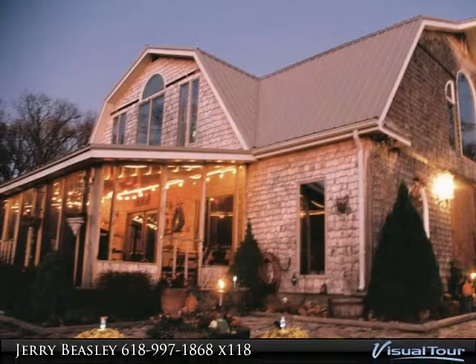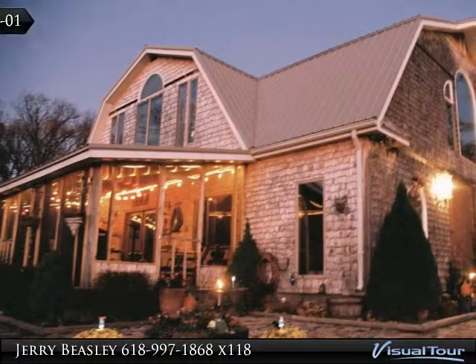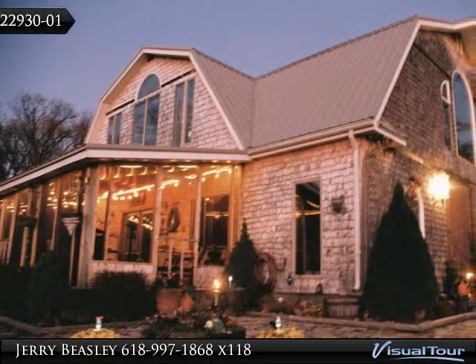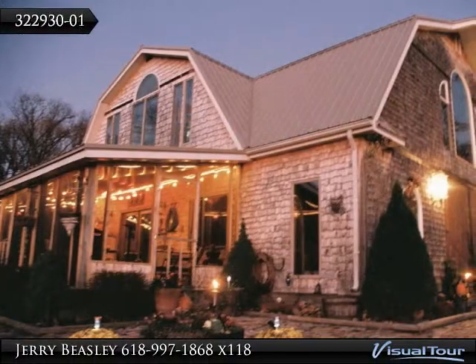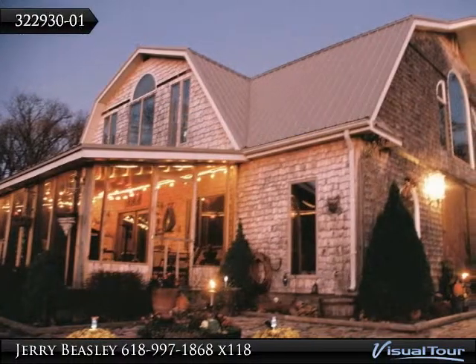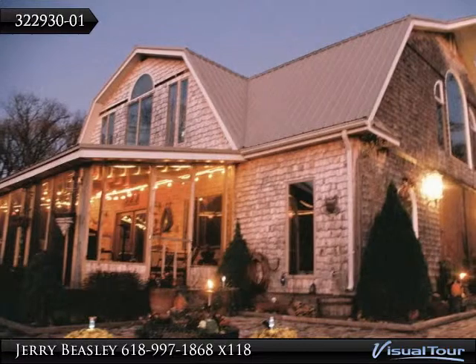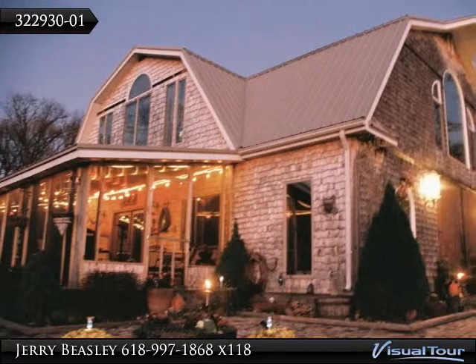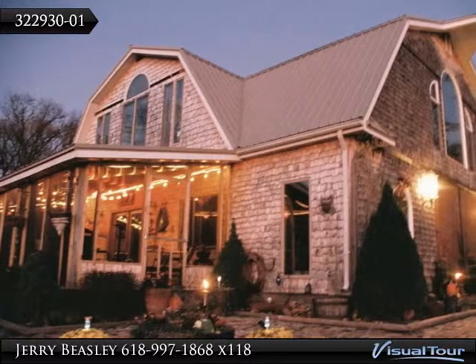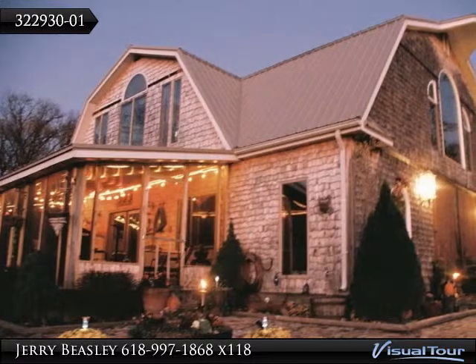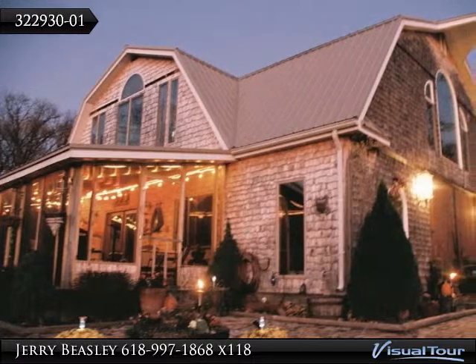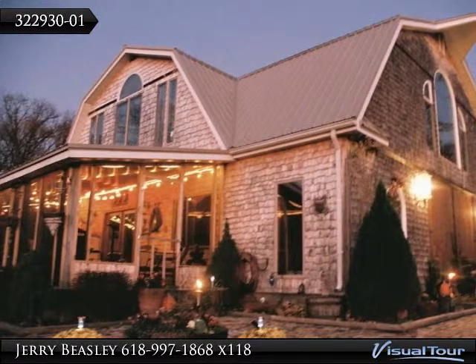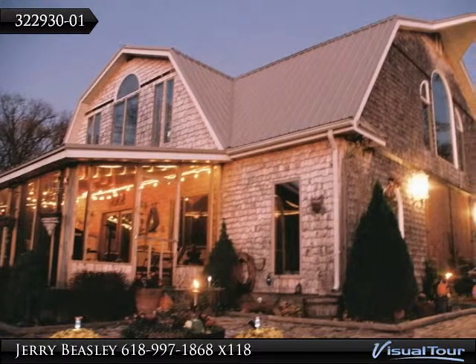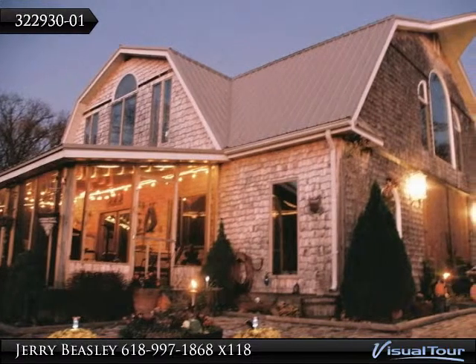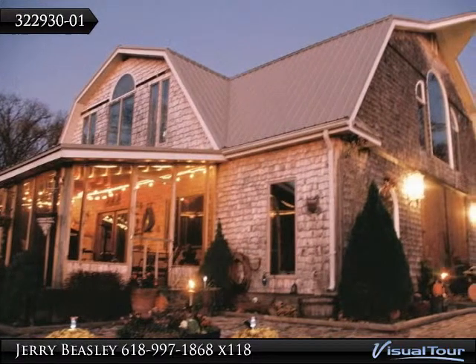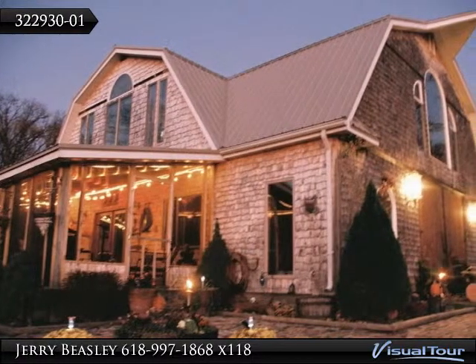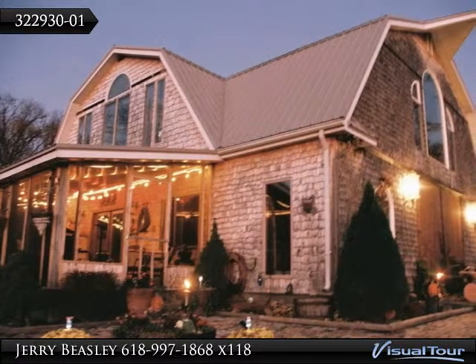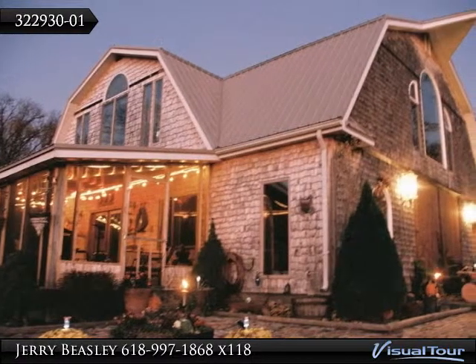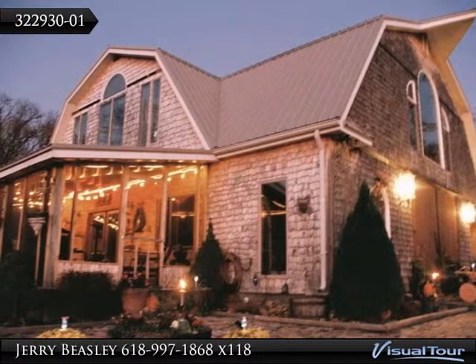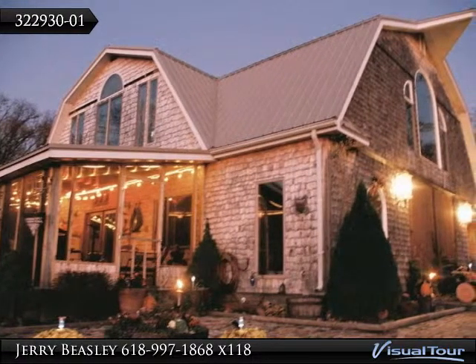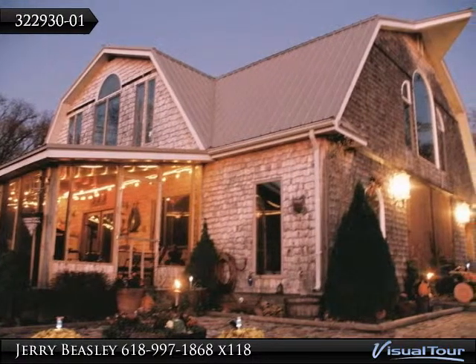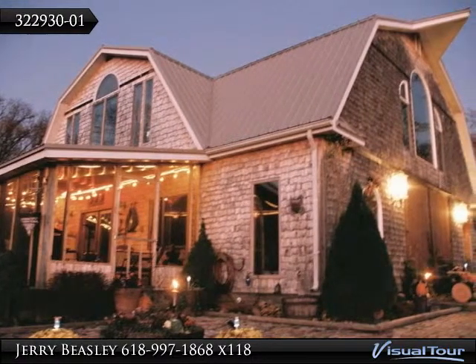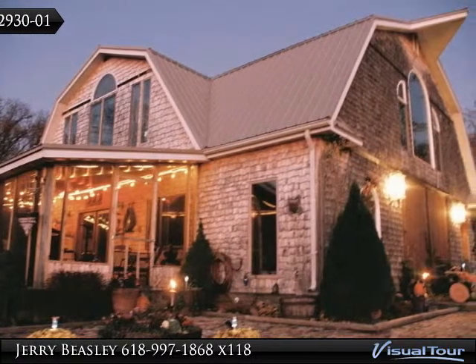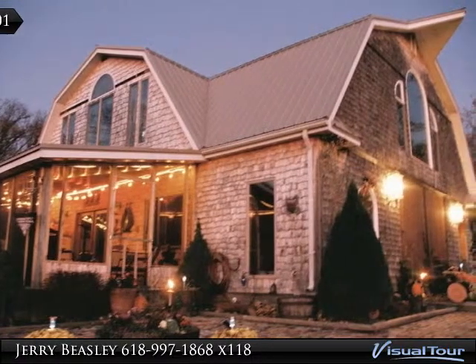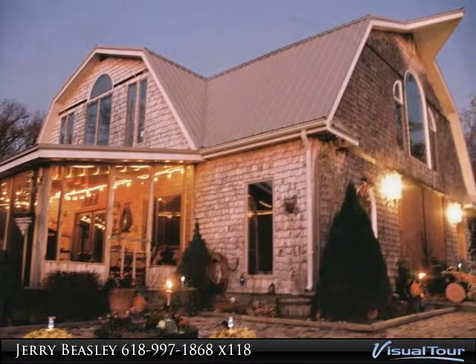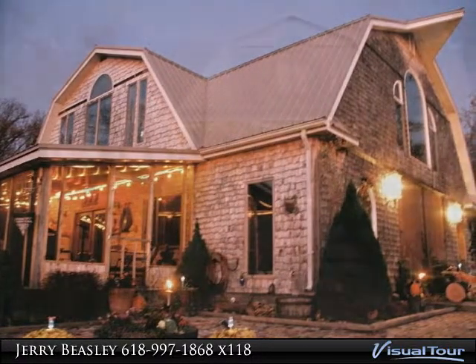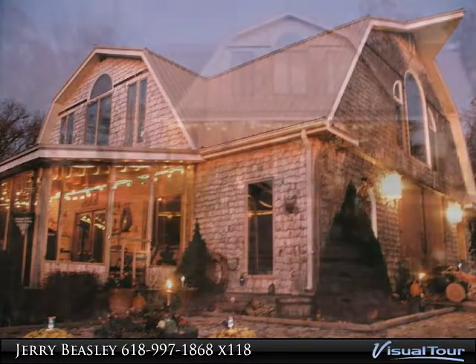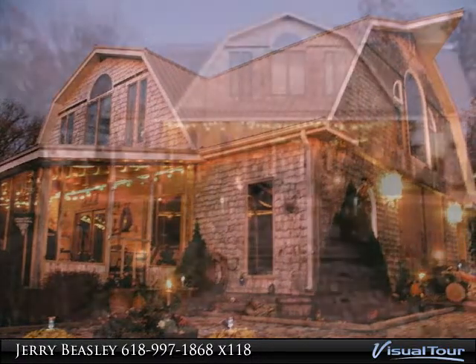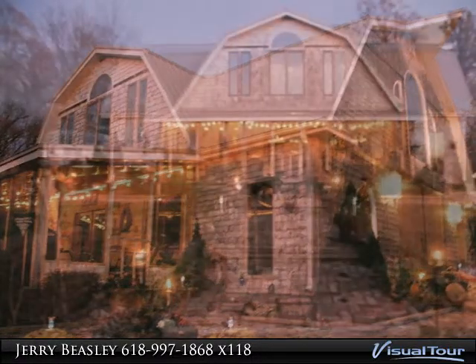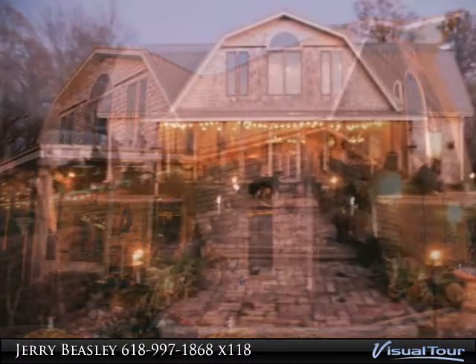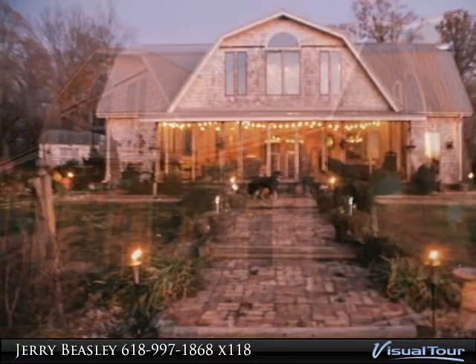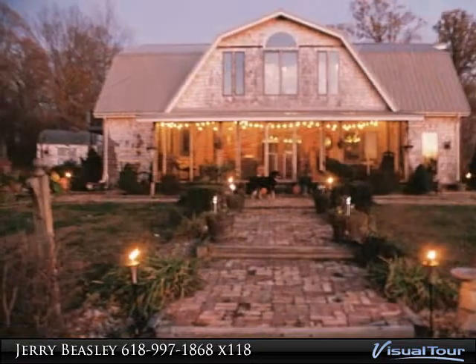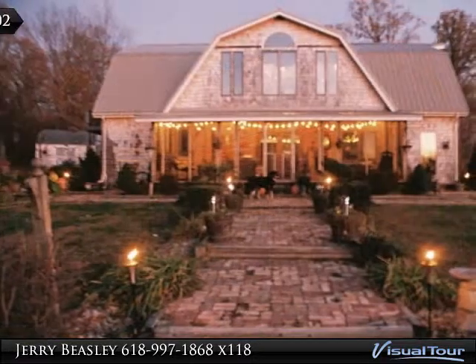Welcome to Meadowlark Lane. This trophy property is an executive type barn style home on over 44 acres.